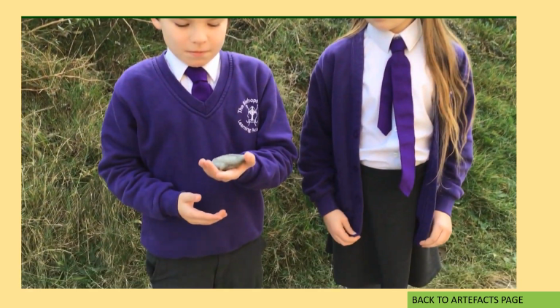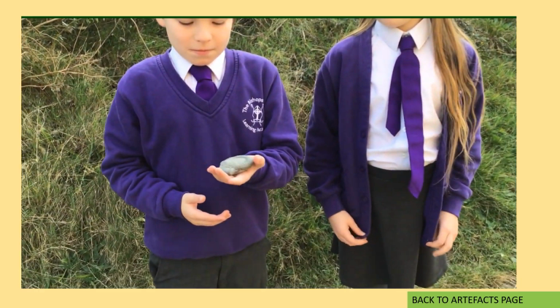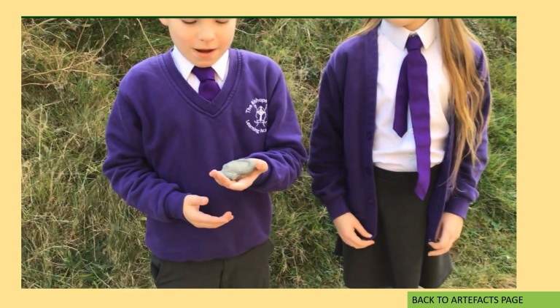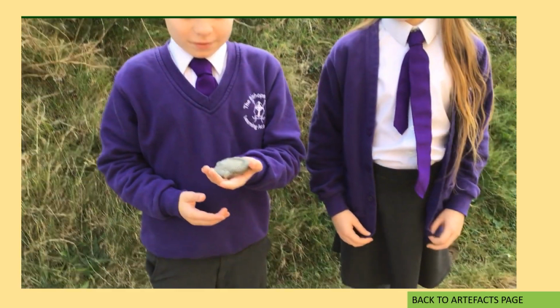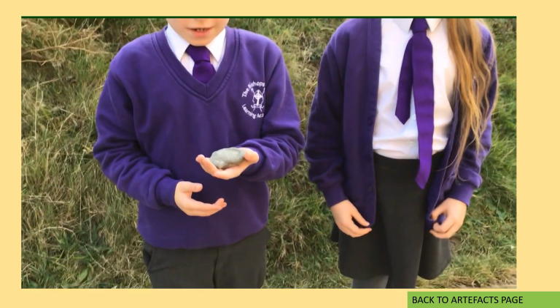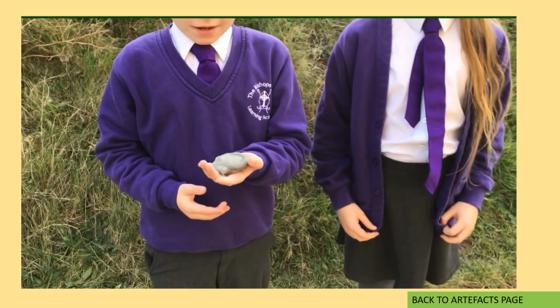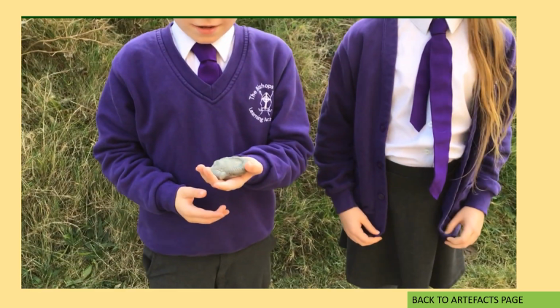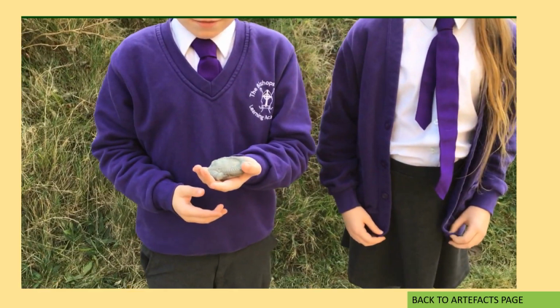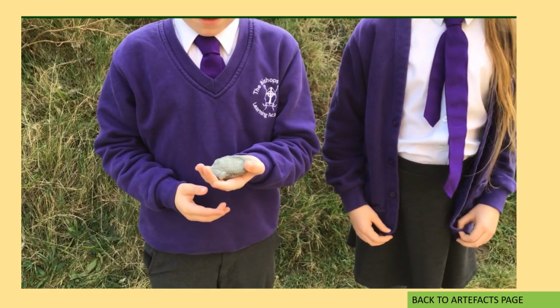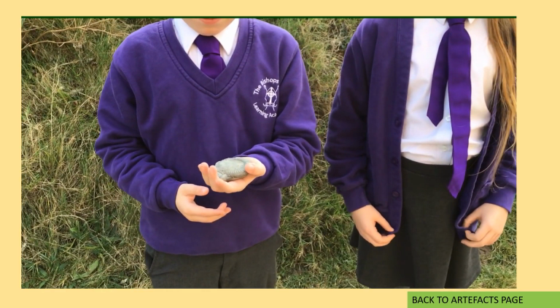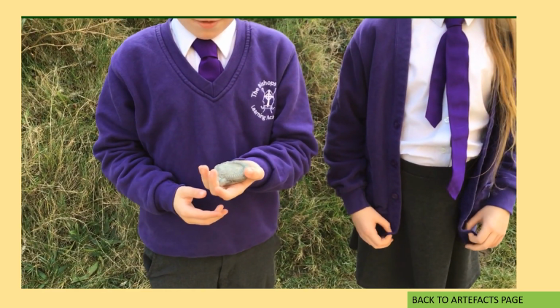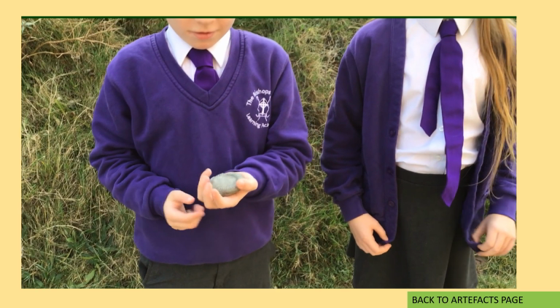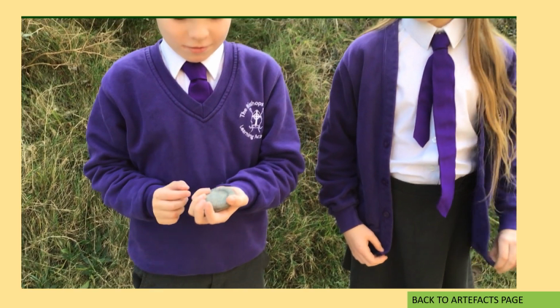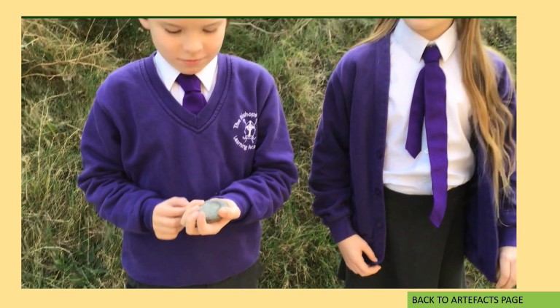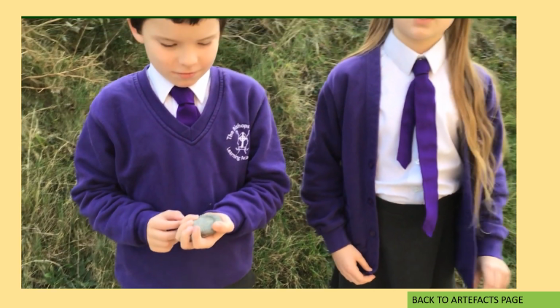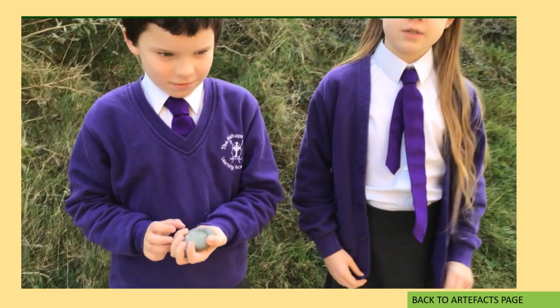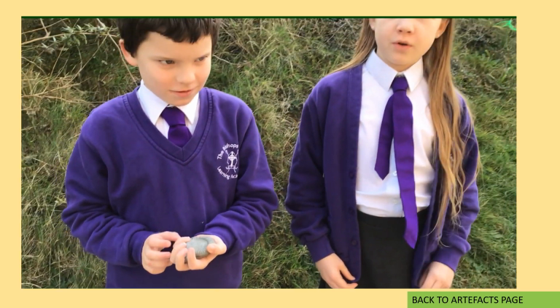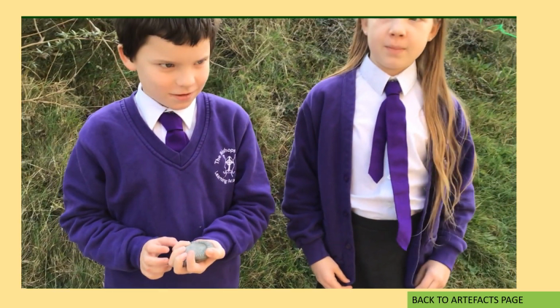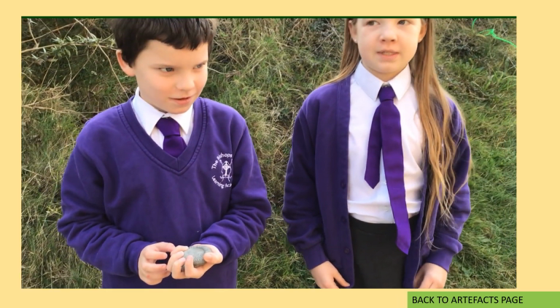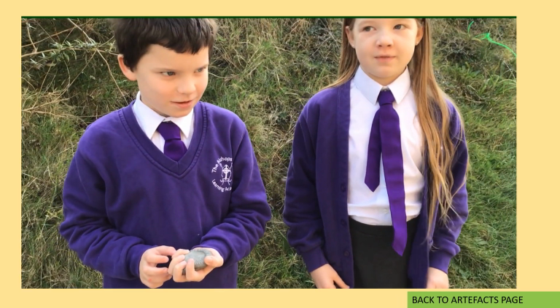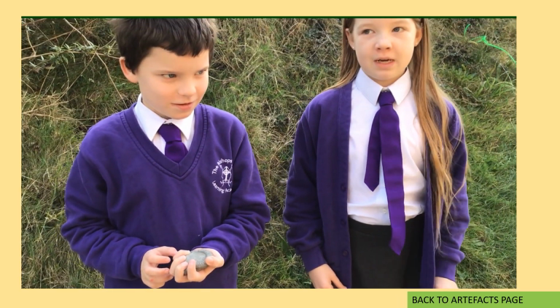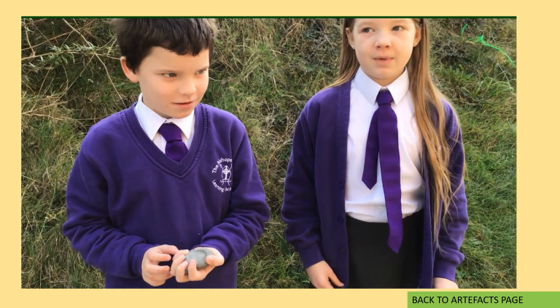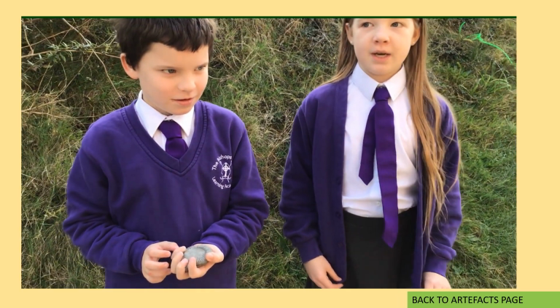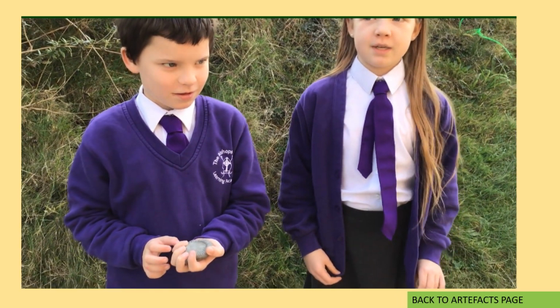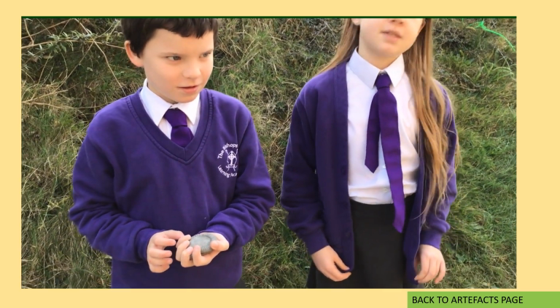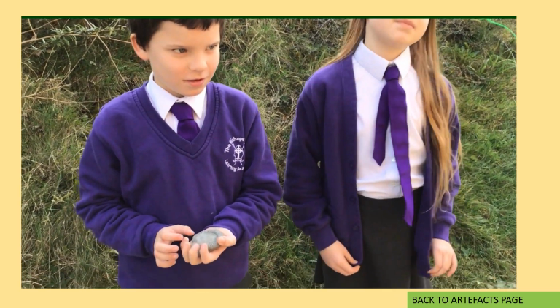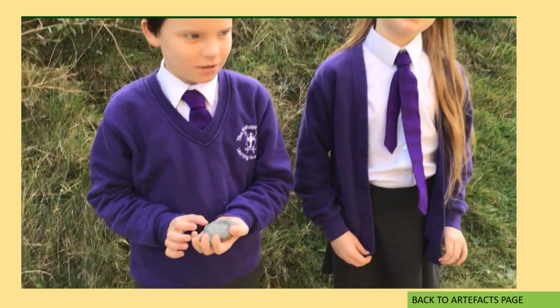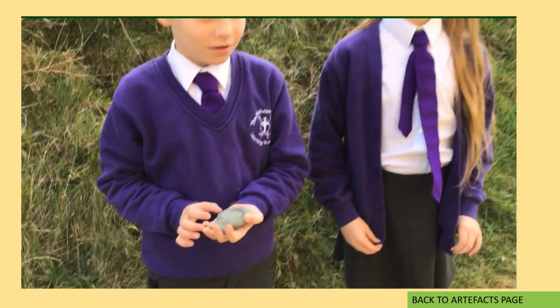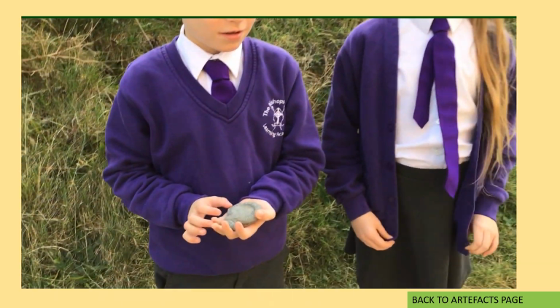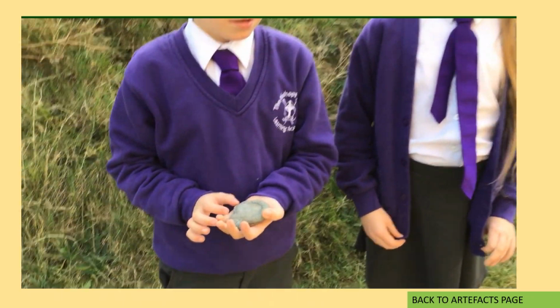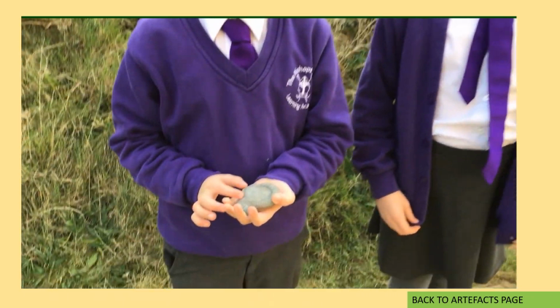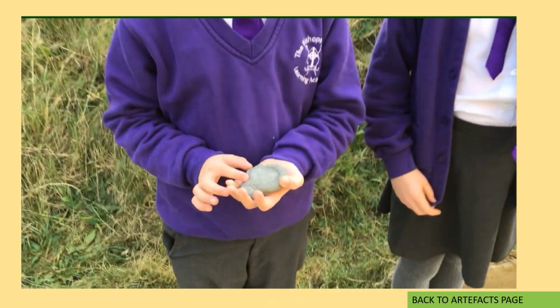Wow, check out this bottle. It shows the remains of an ammonite. It is millions of years old.